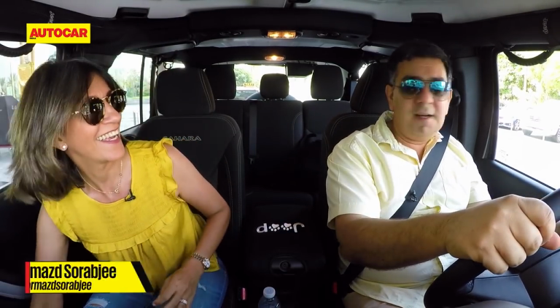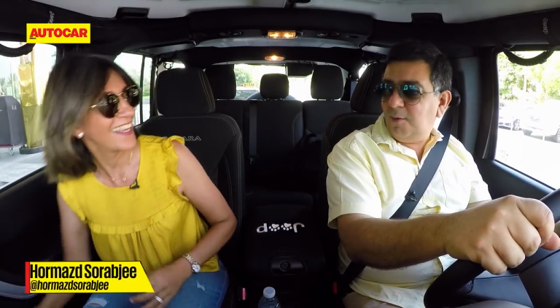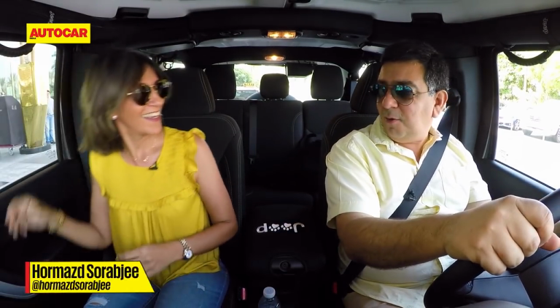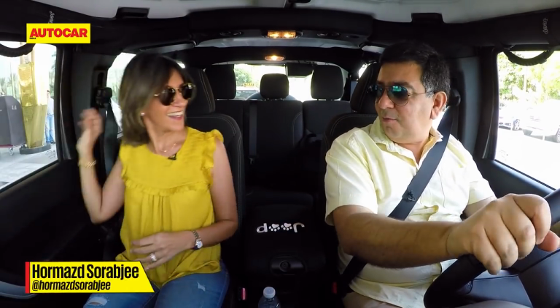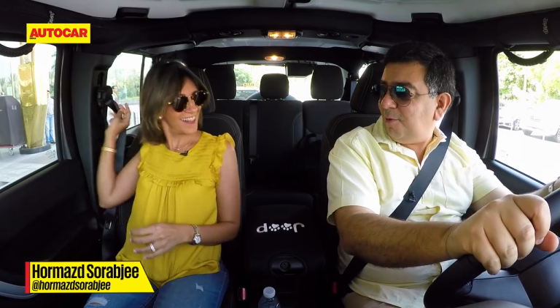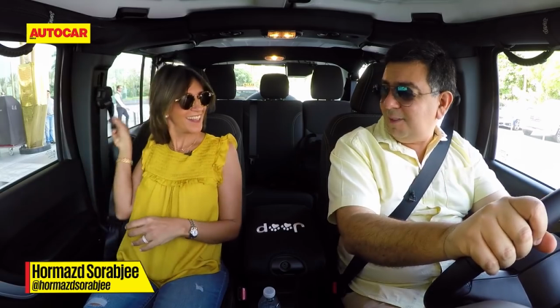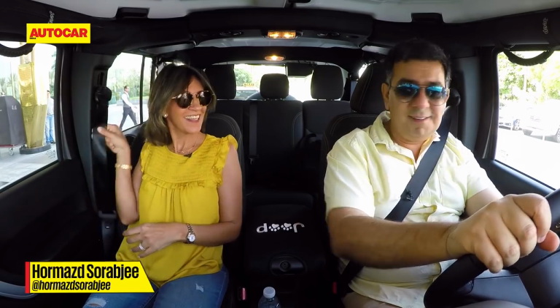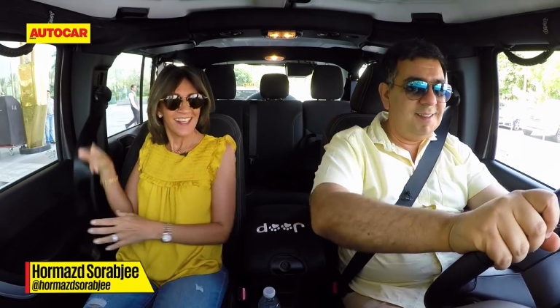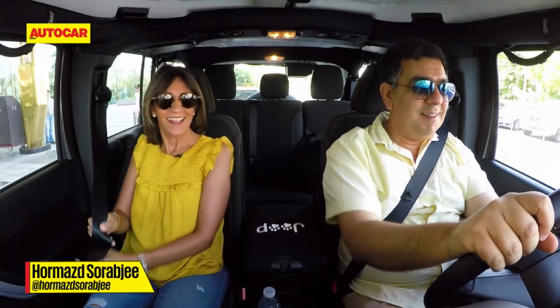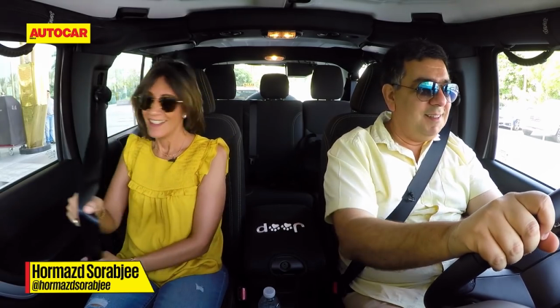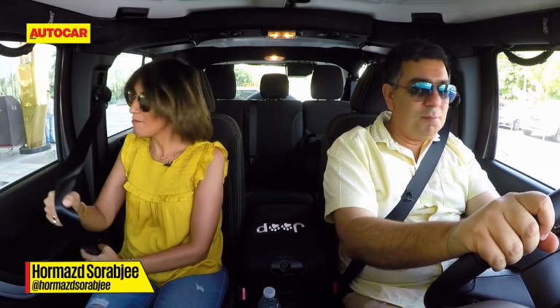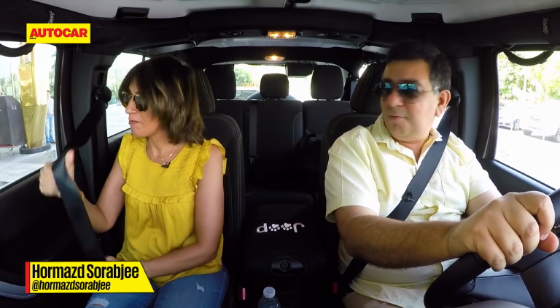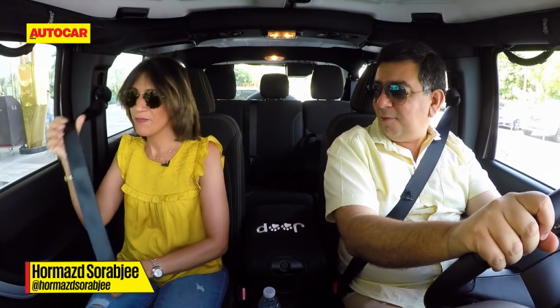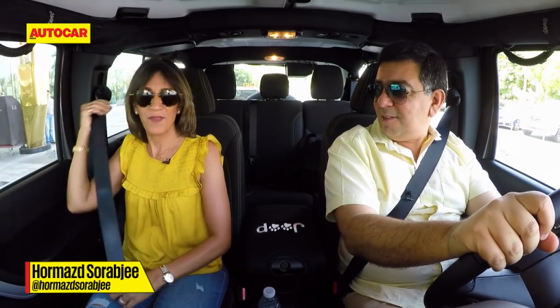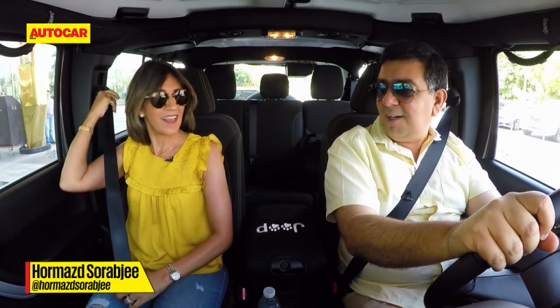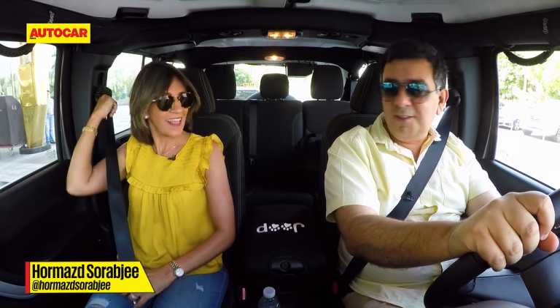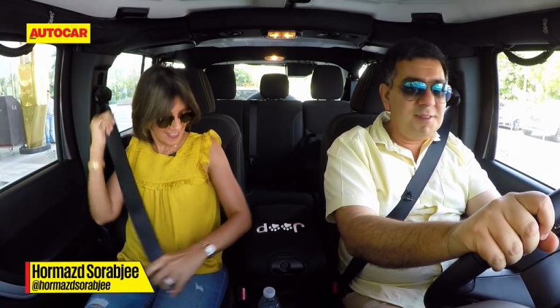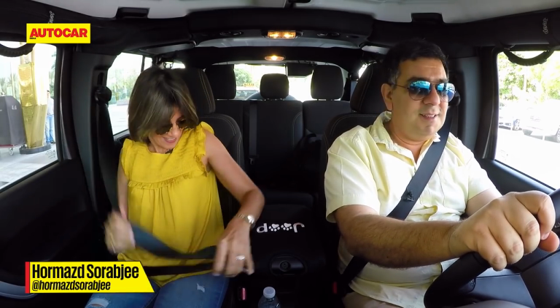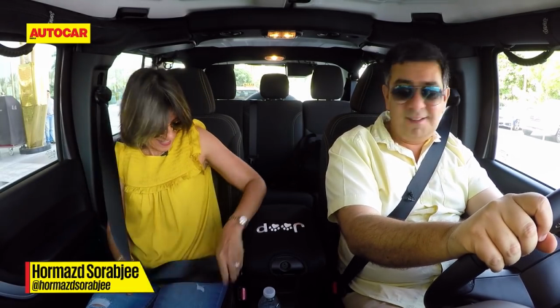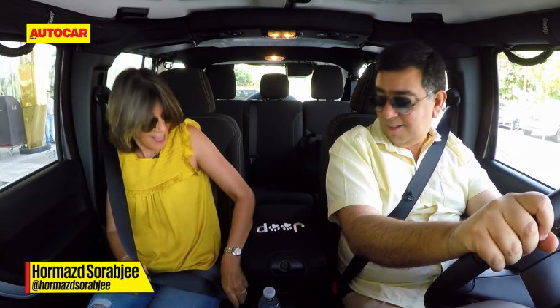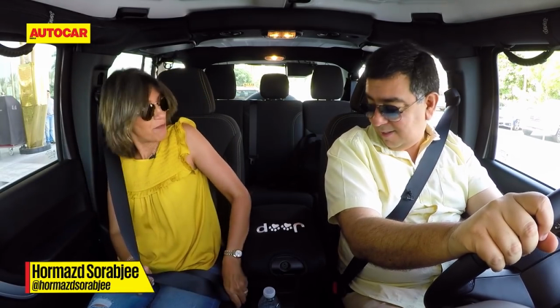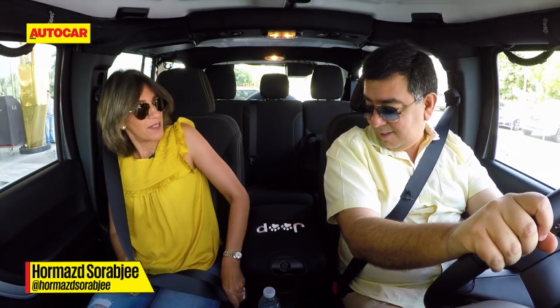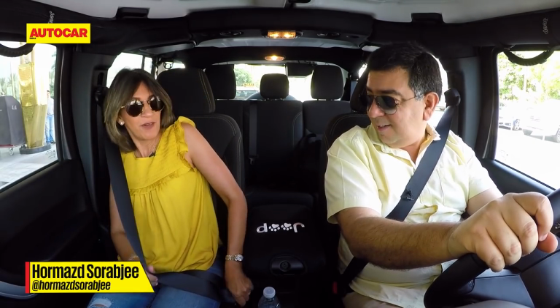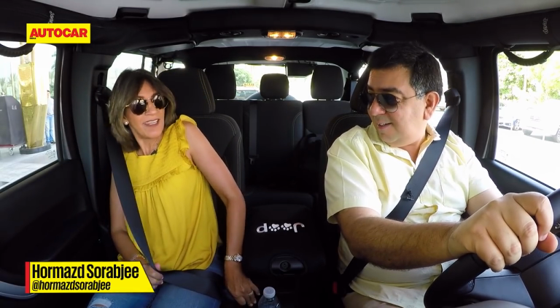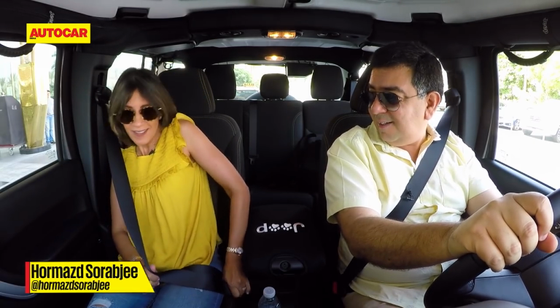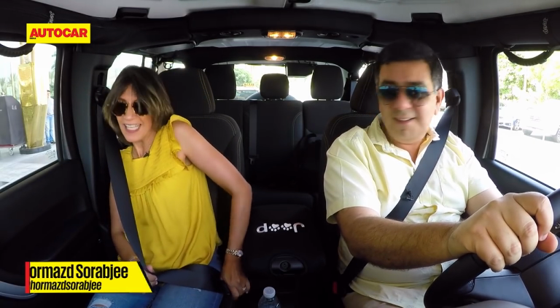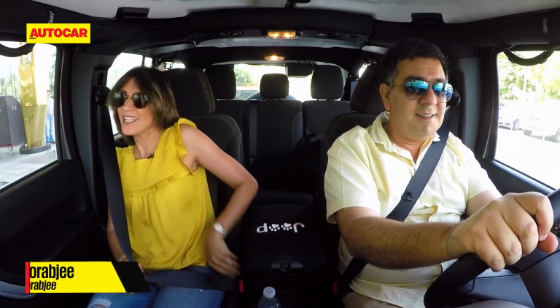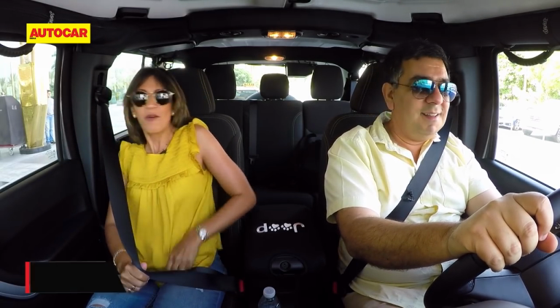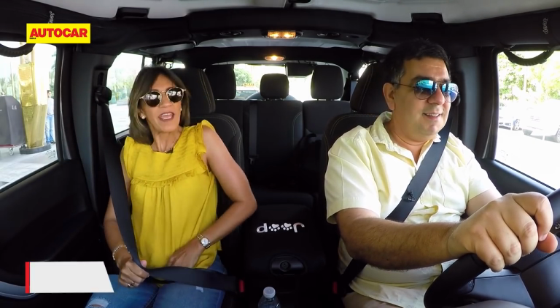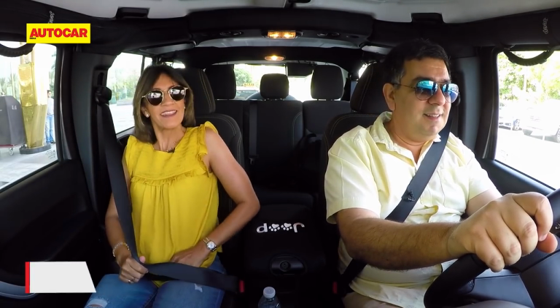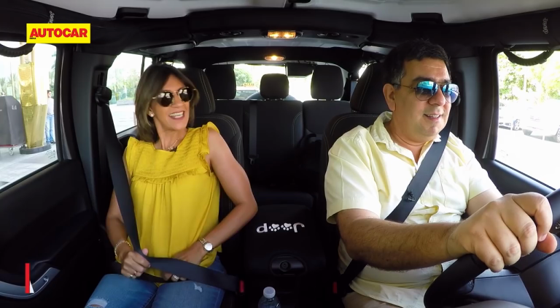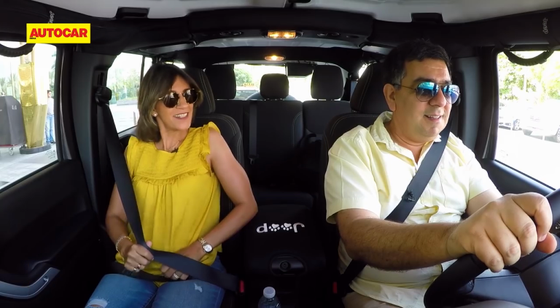Hardcore off-roader. Perfect for the sand dunes. Let's go hit the desert.